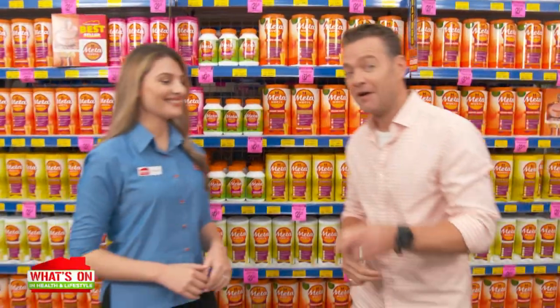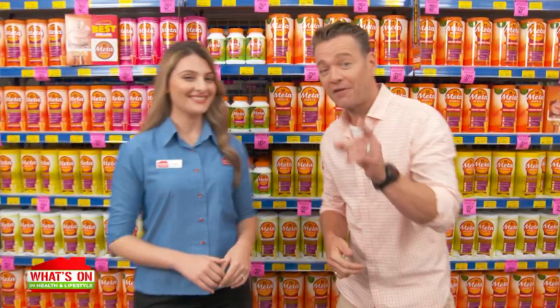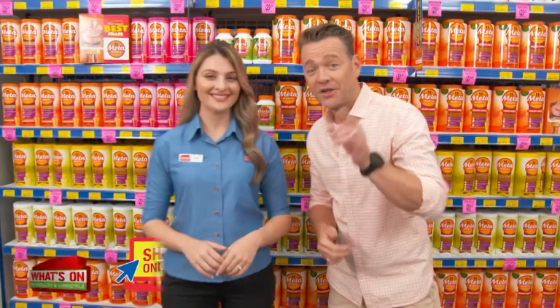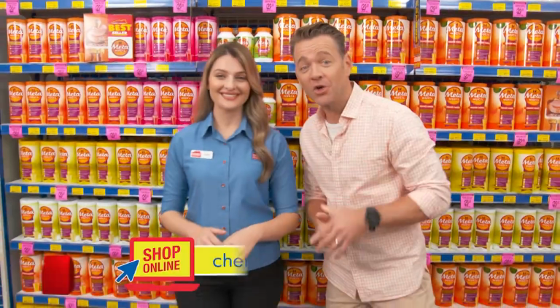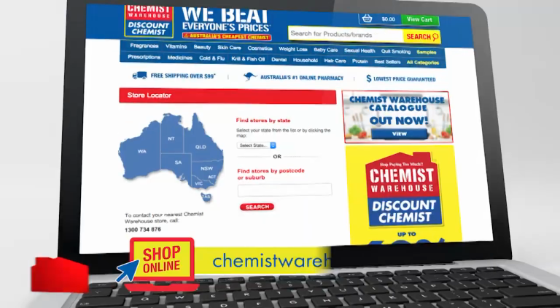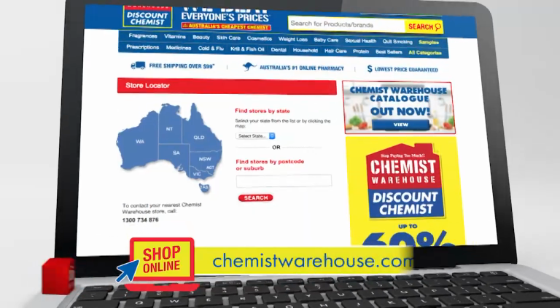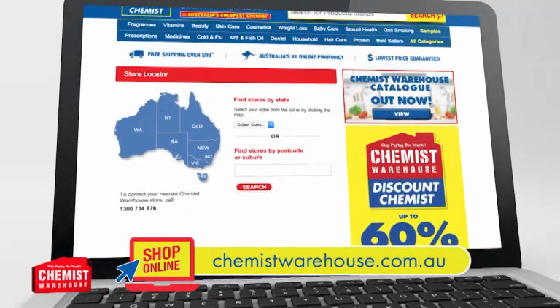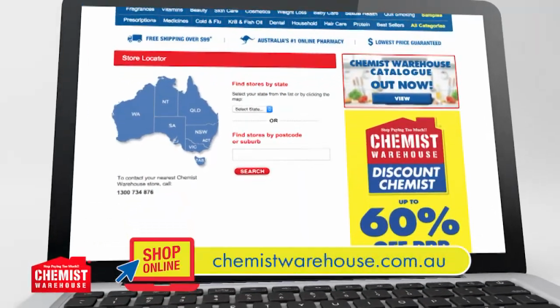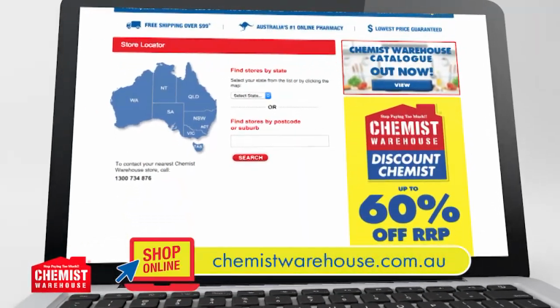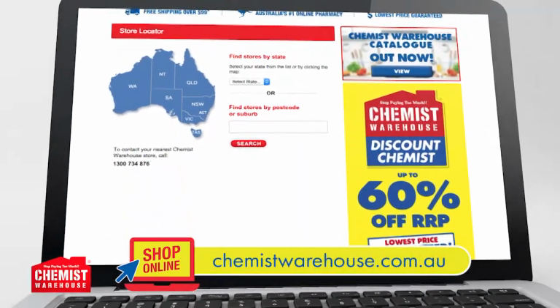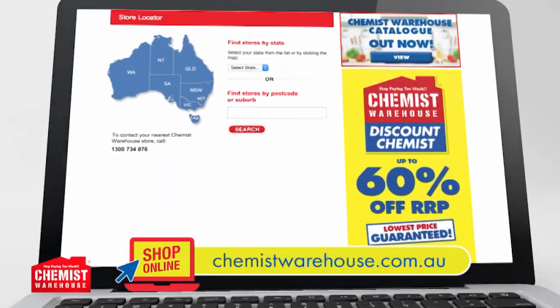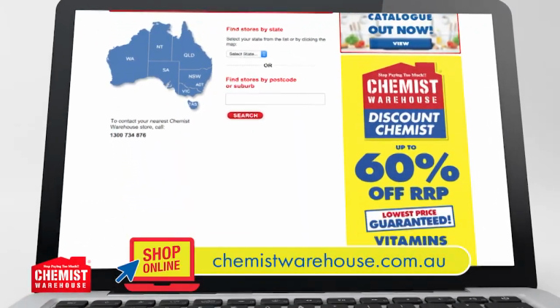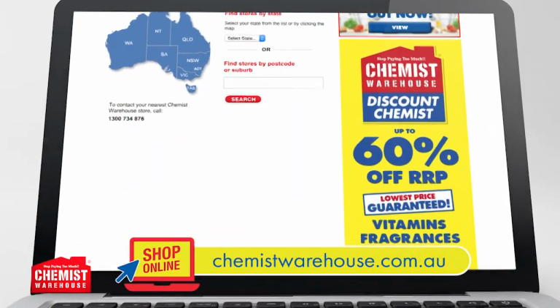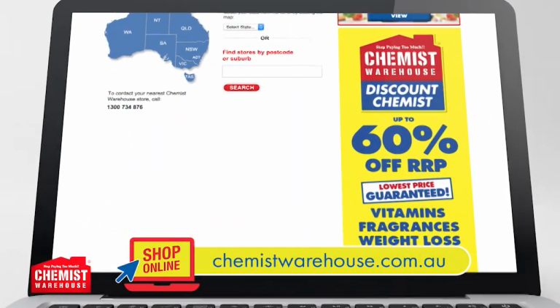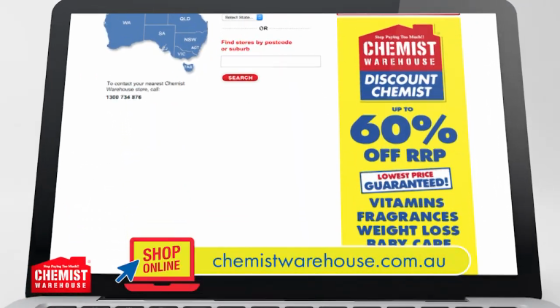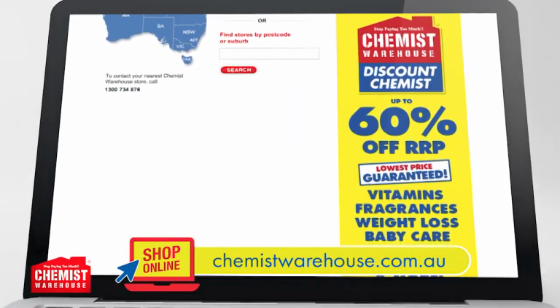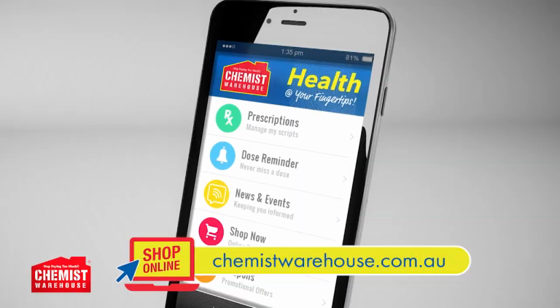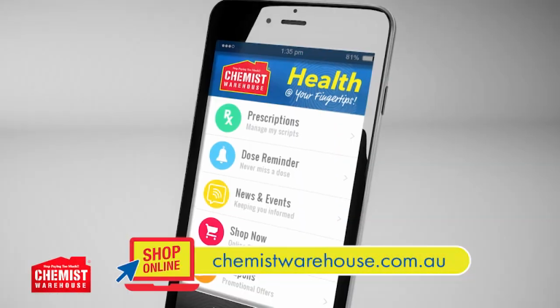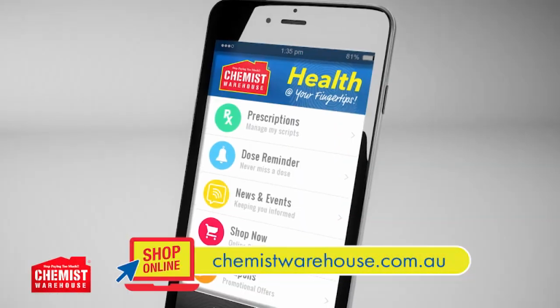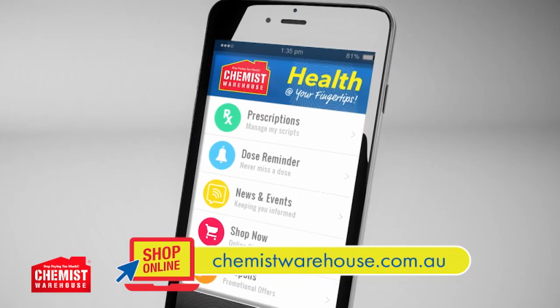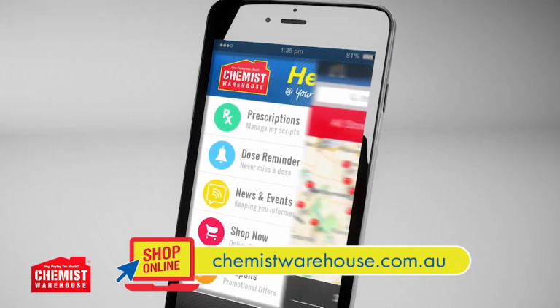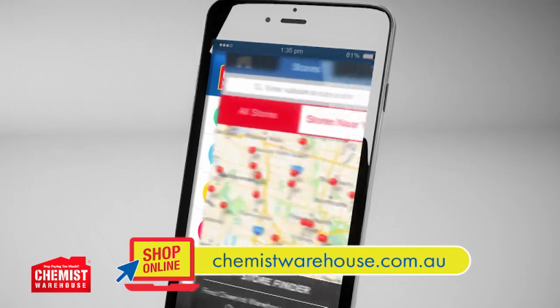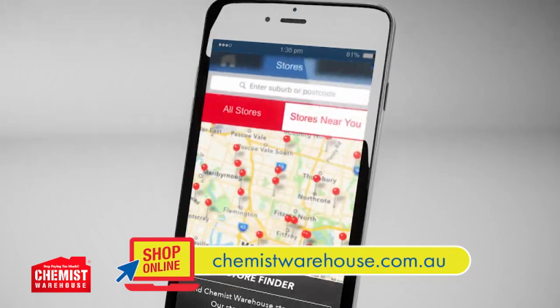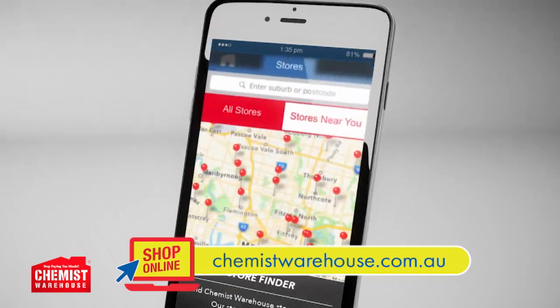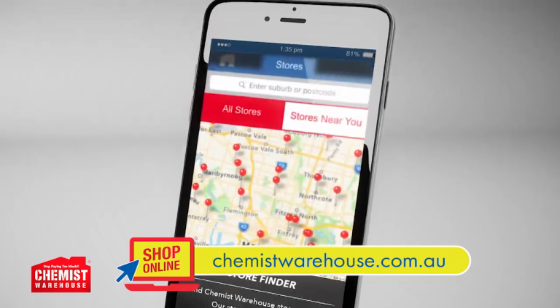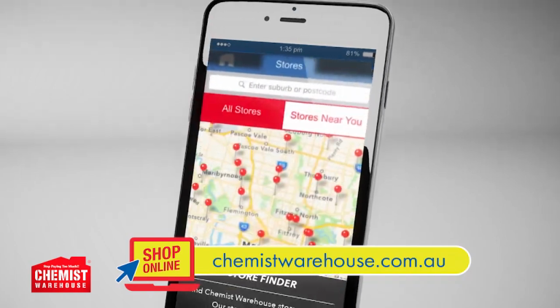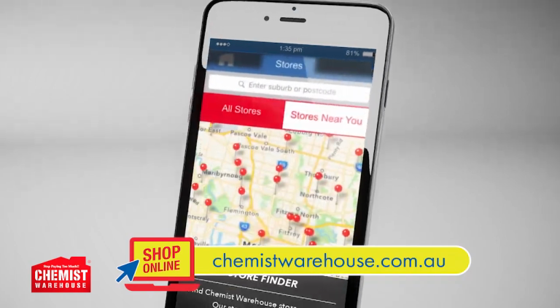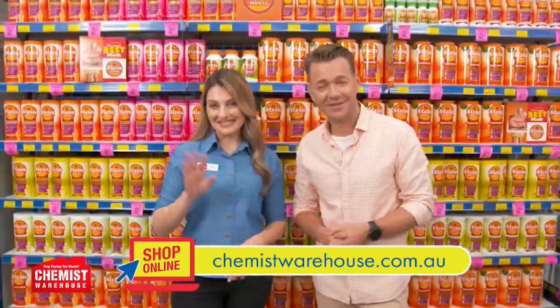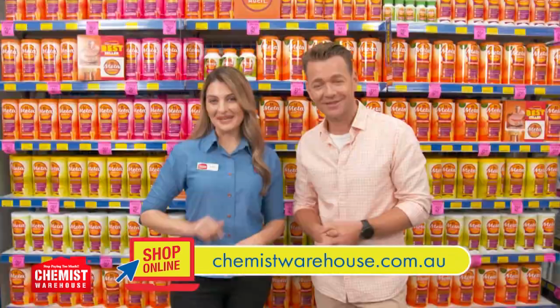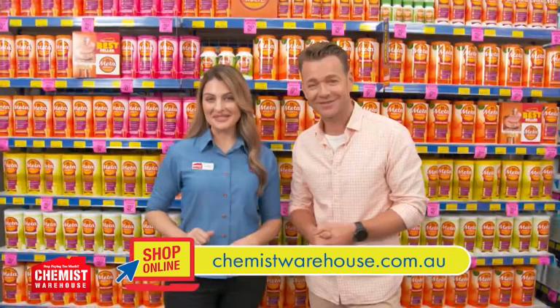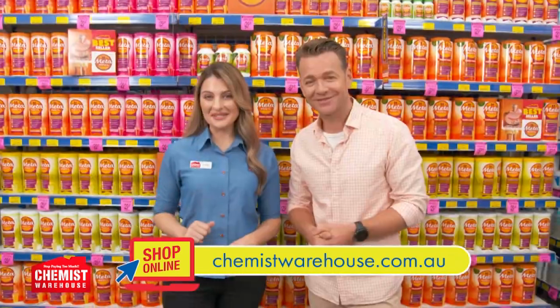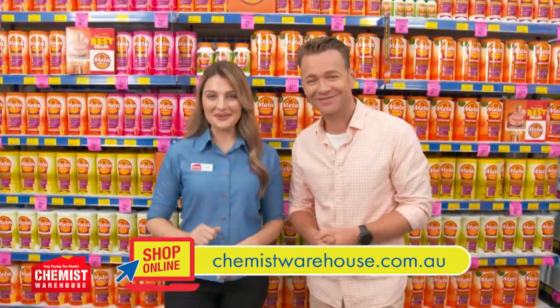Find your nearest store online or on the Chemist Warehouse app. We're open seven days till late — see you in store.